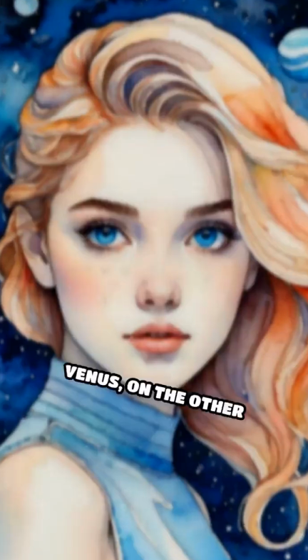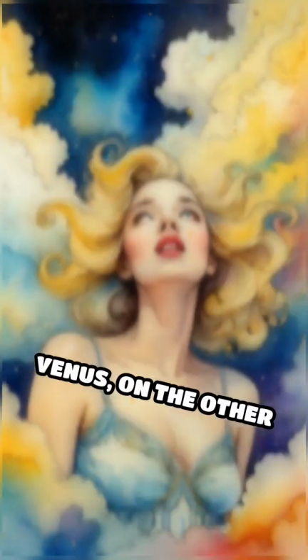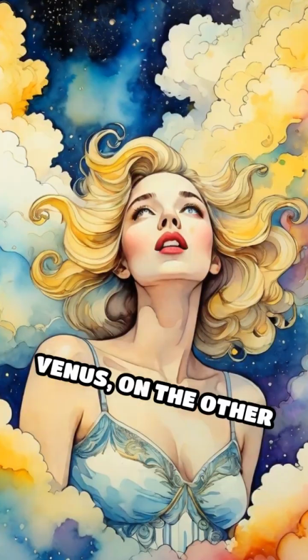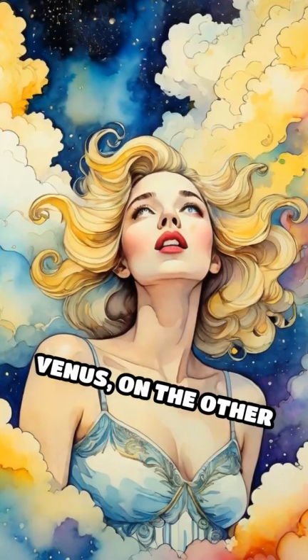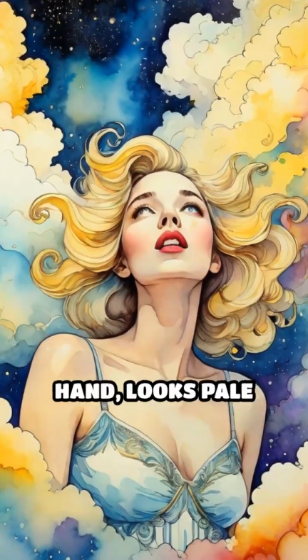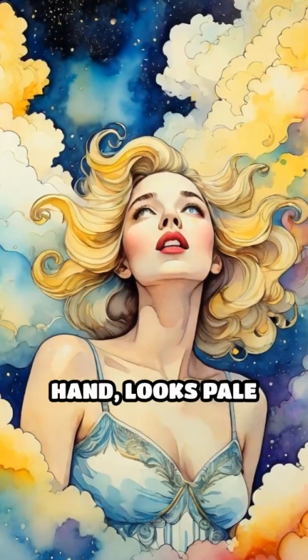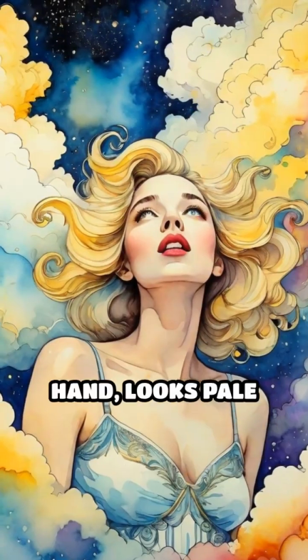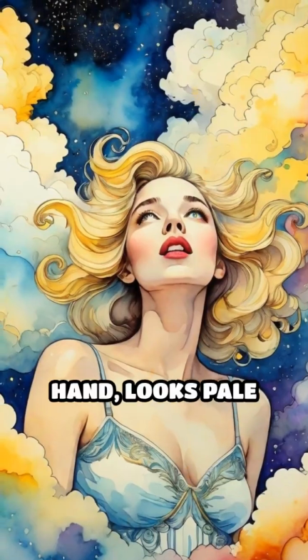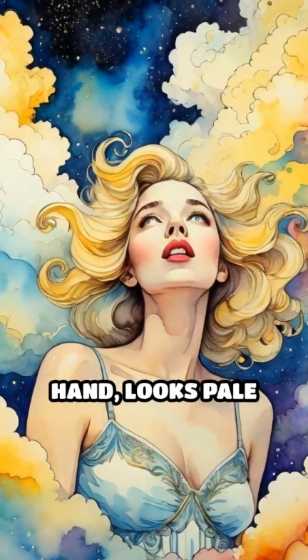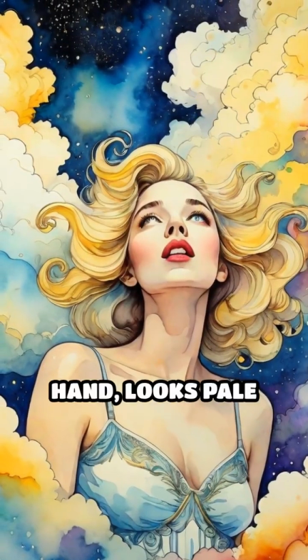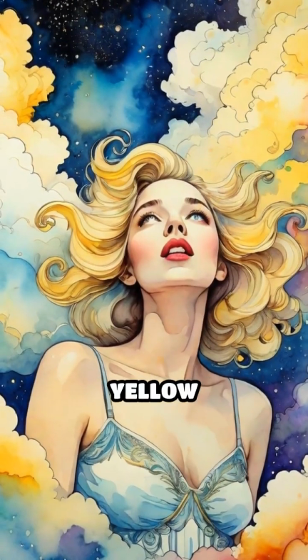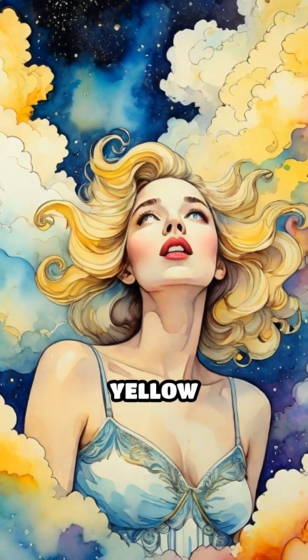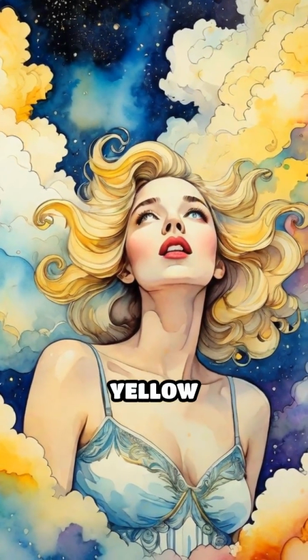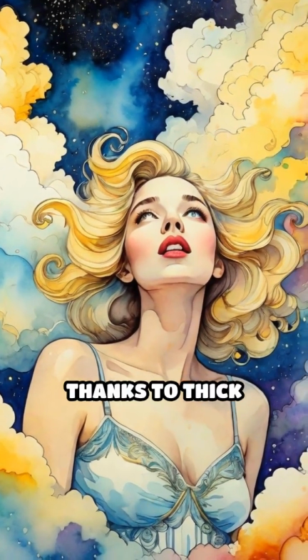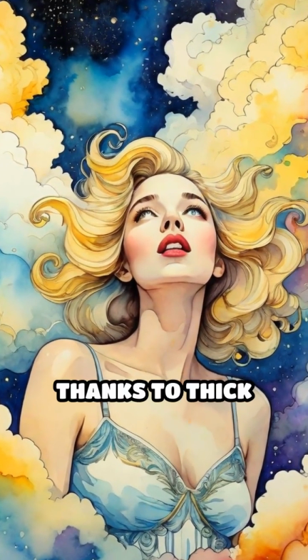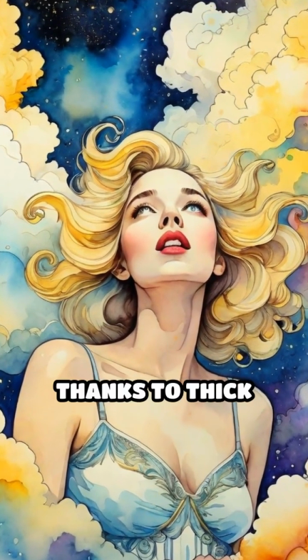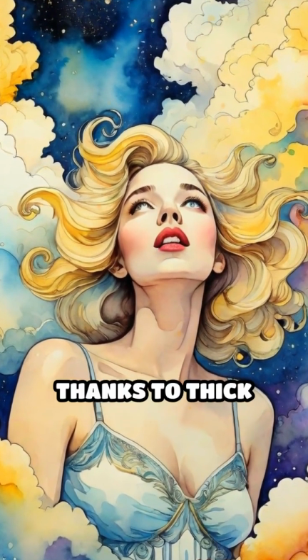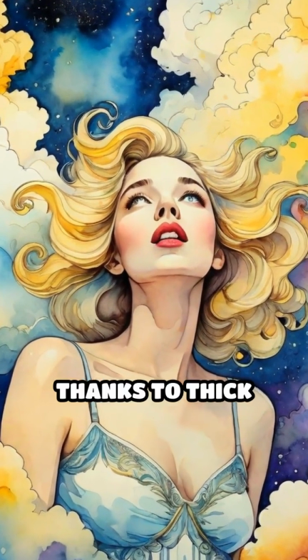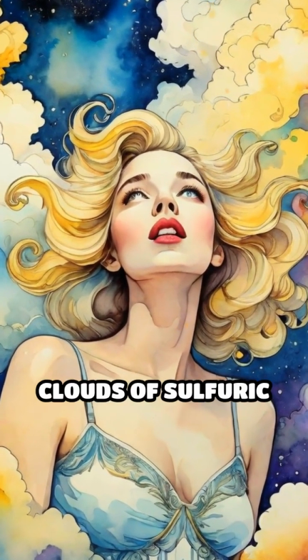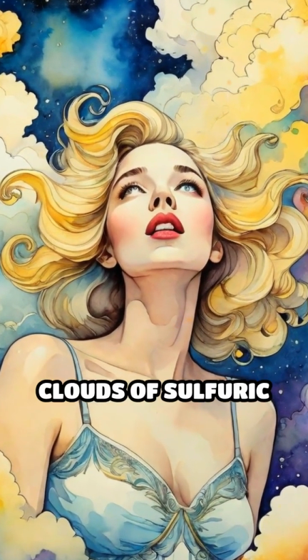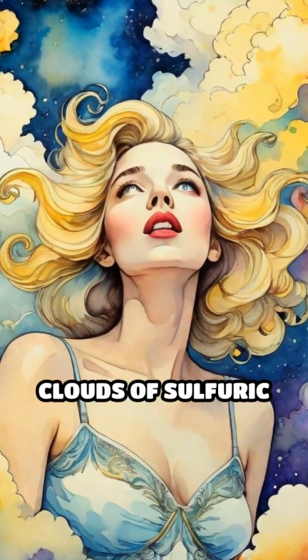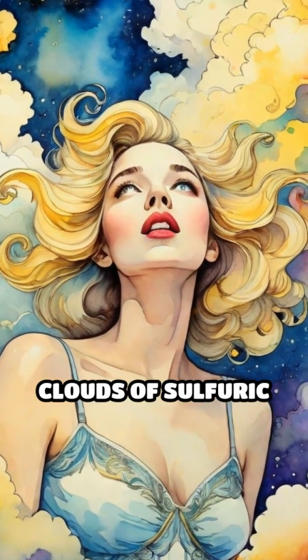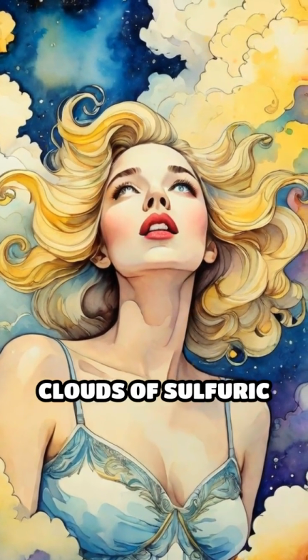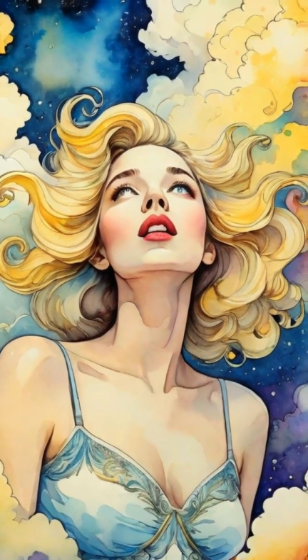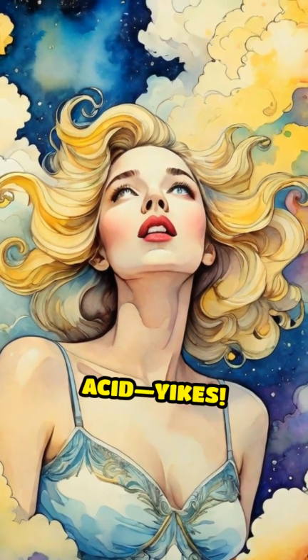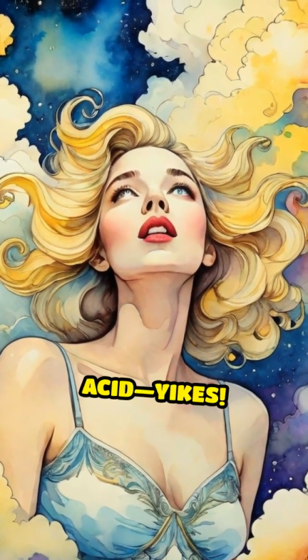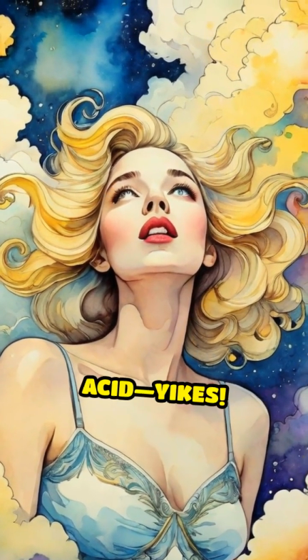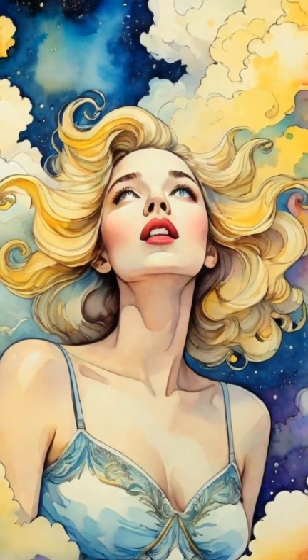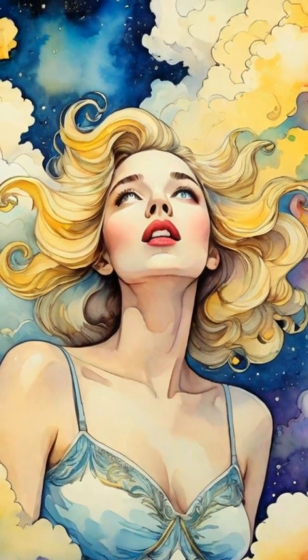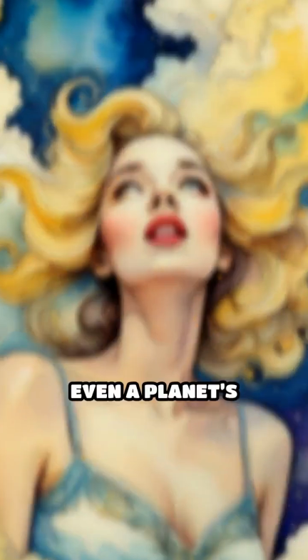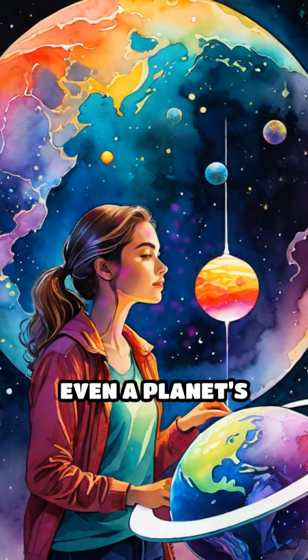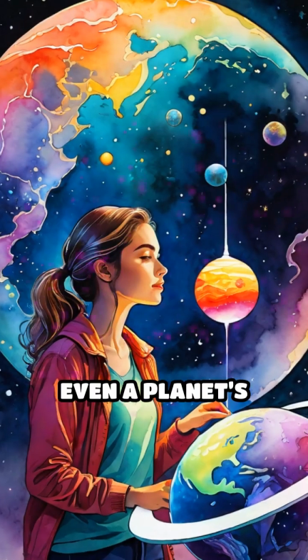Venus, on the other hand, looks pale yellow thanks to thick clouds of sulfuric acid. Yikes.